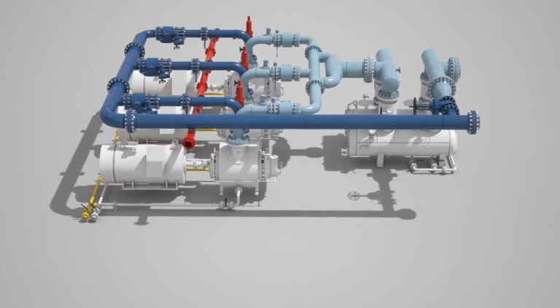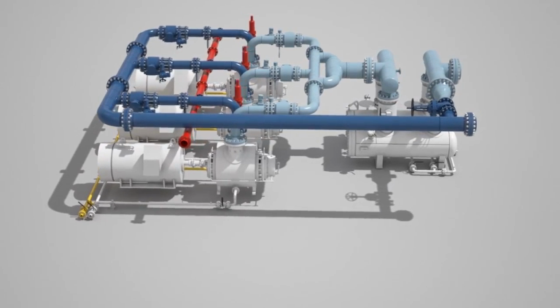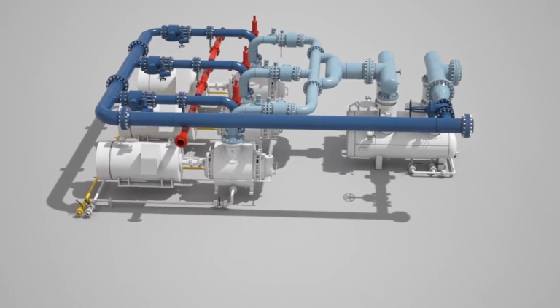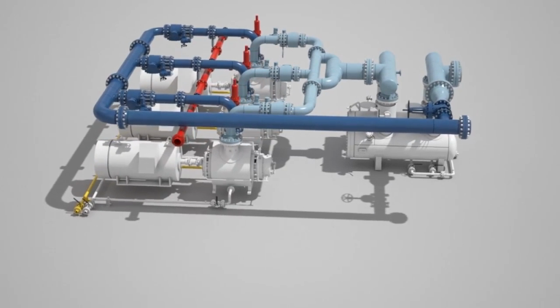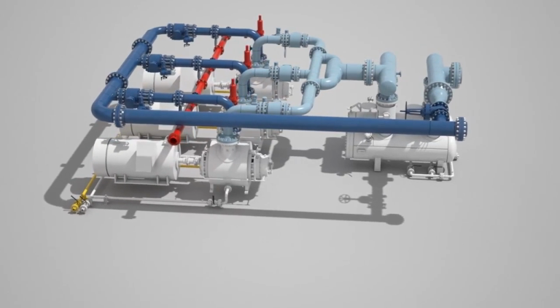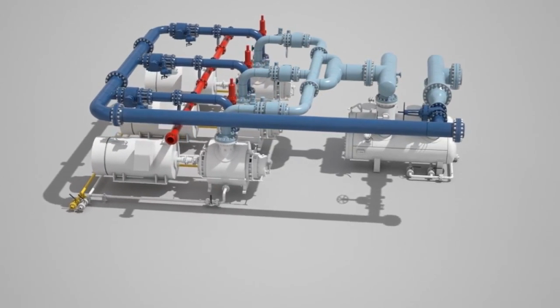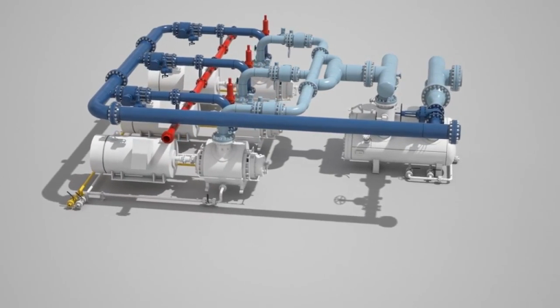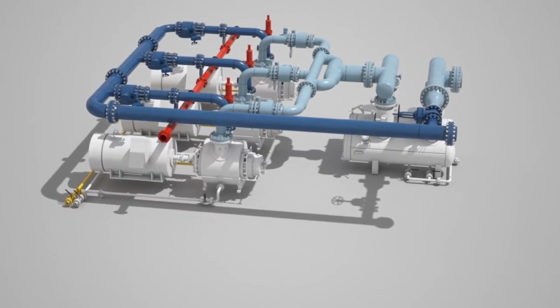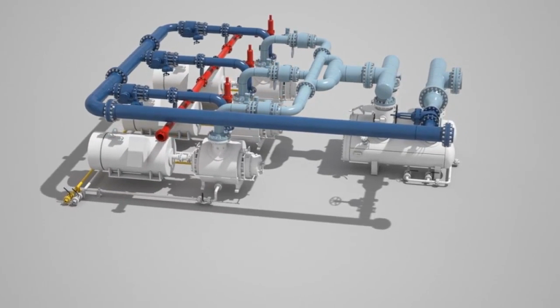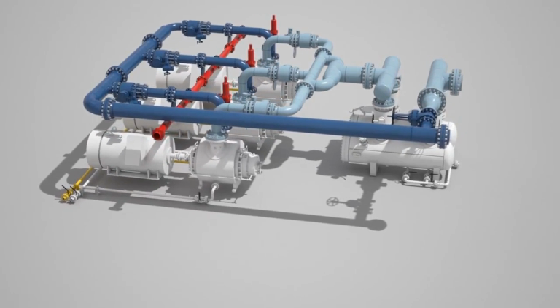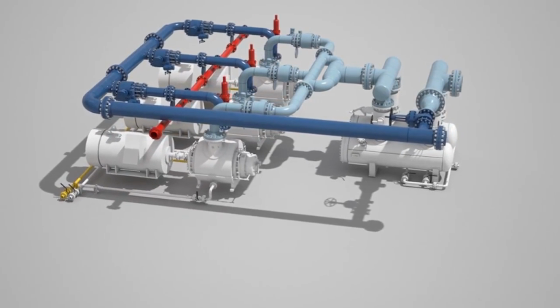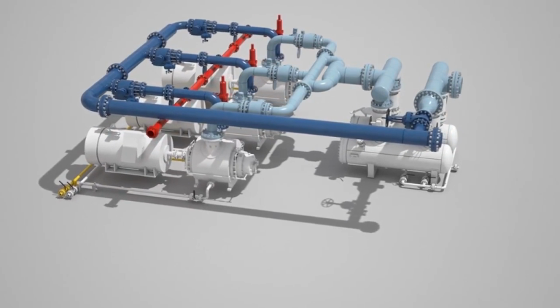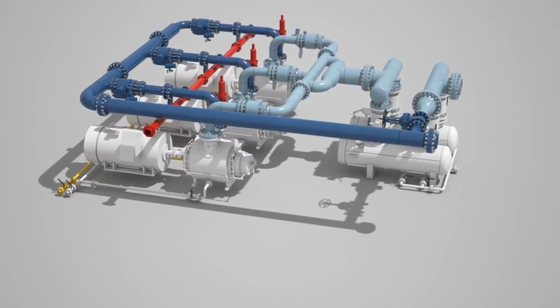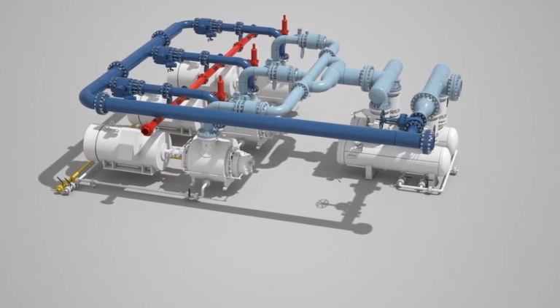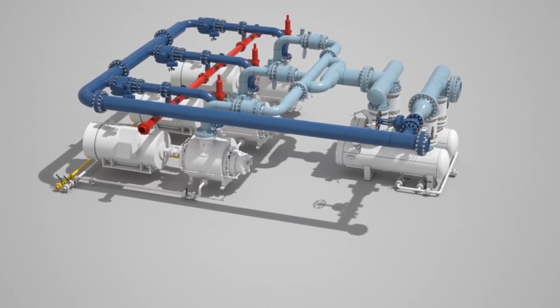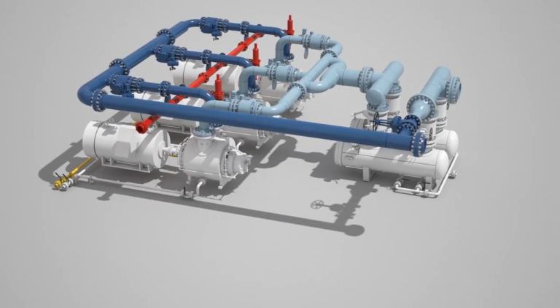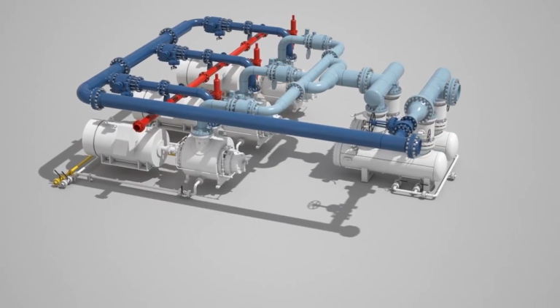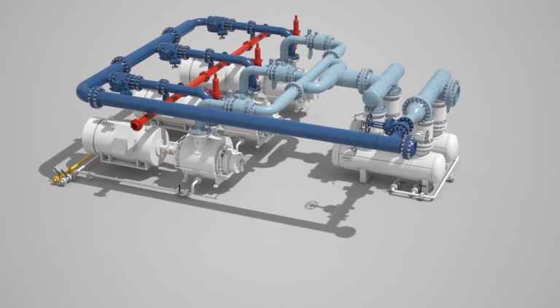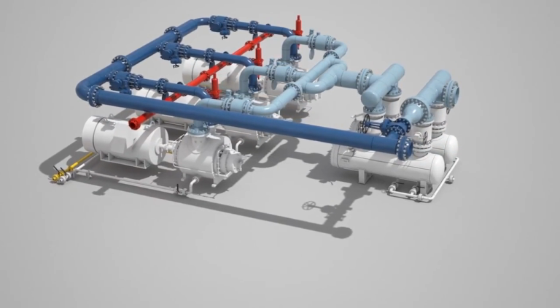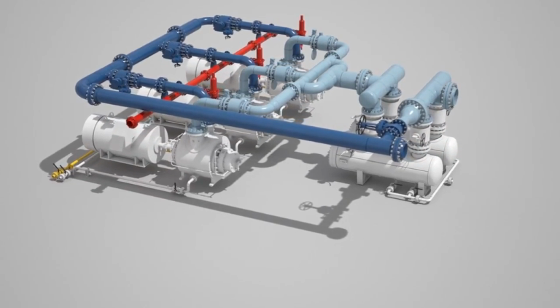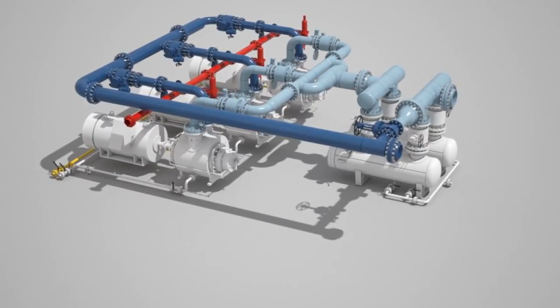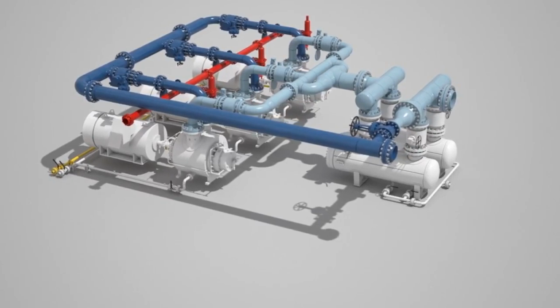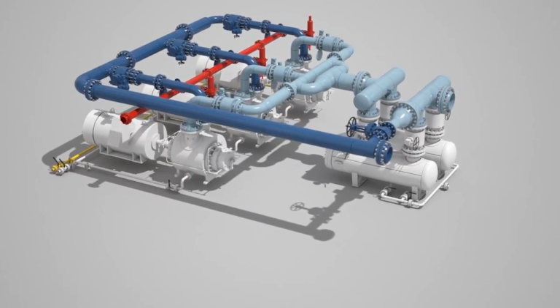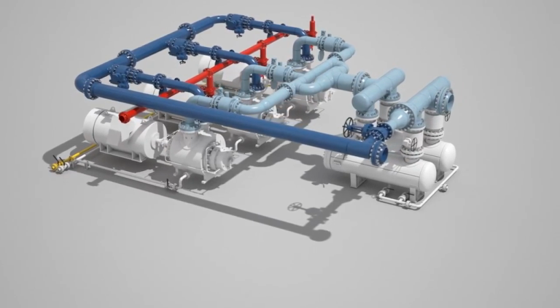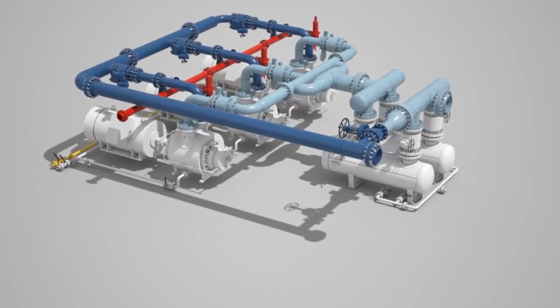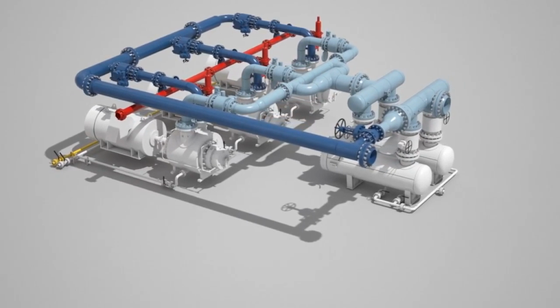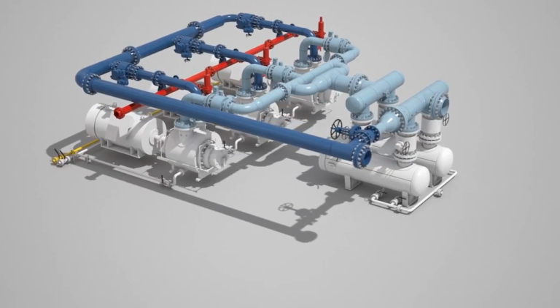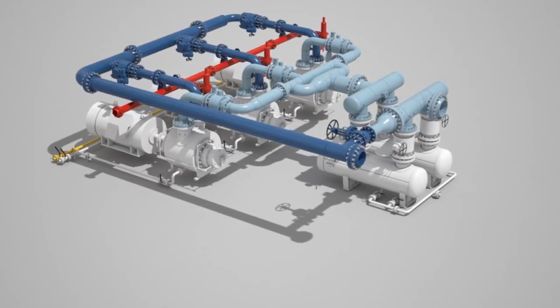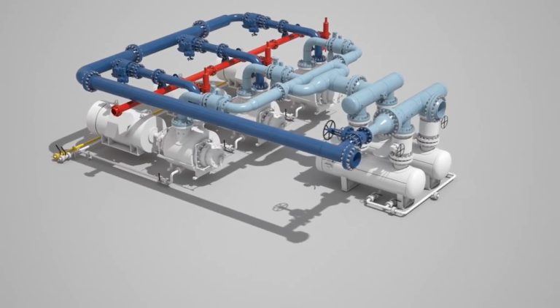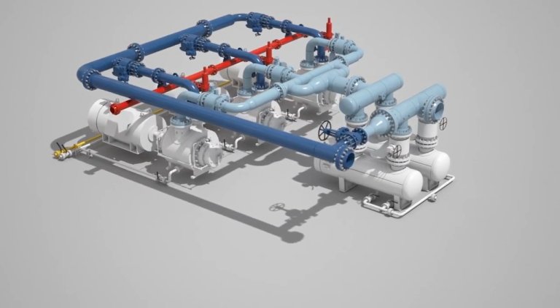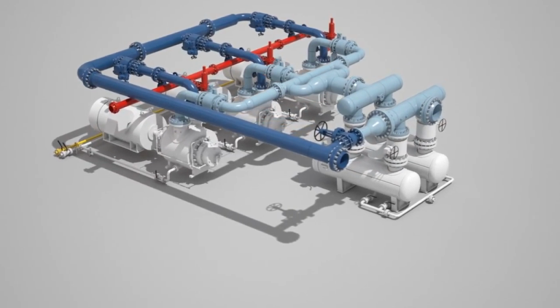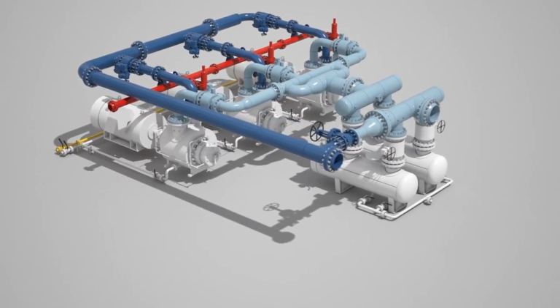Multi-phase systems can be operated either manually or automatically. For this animation, we are using an automated configuration.